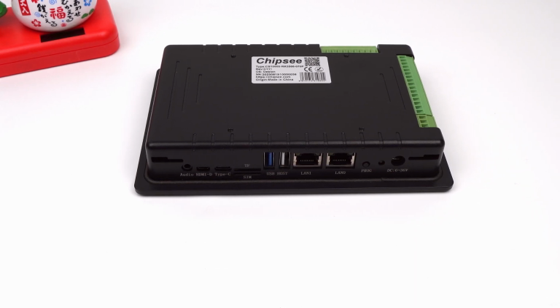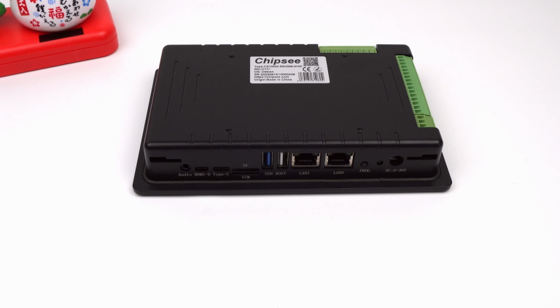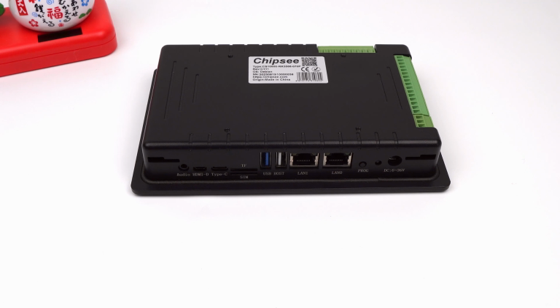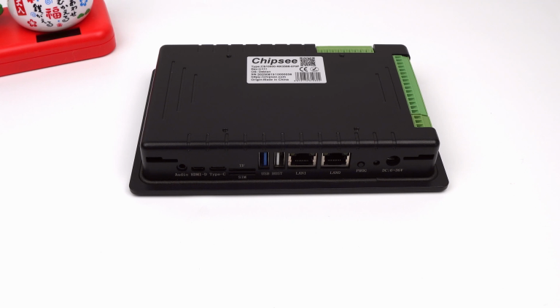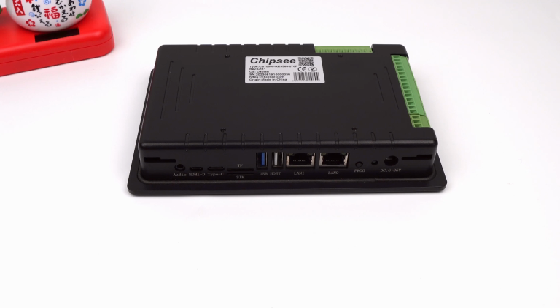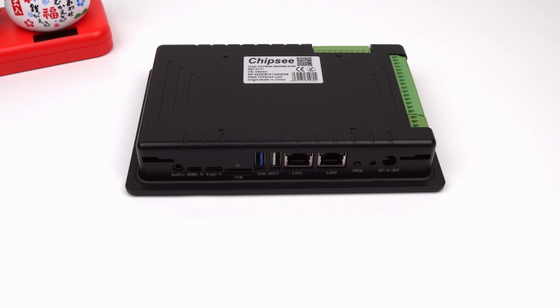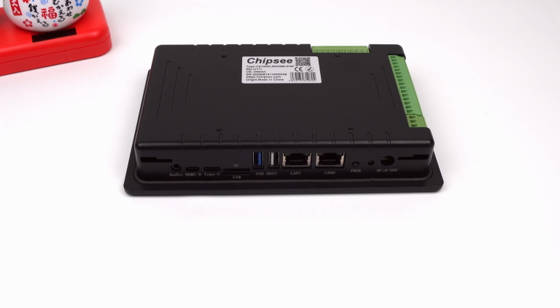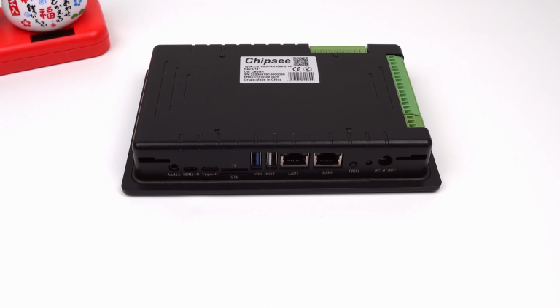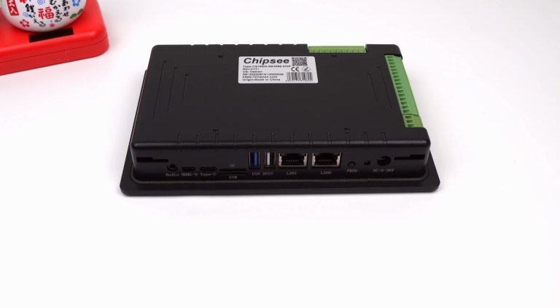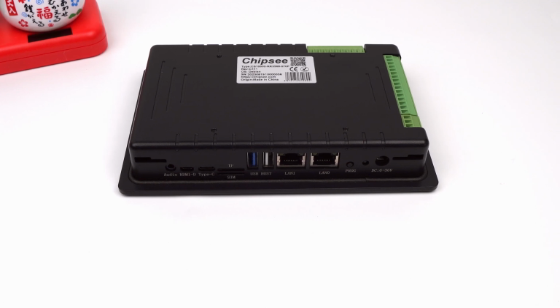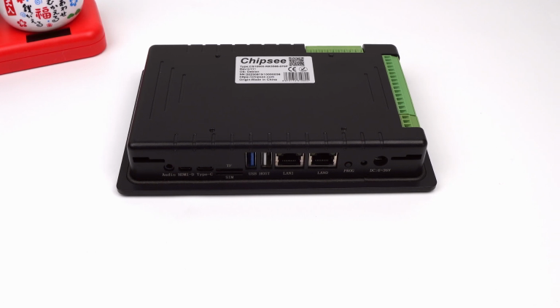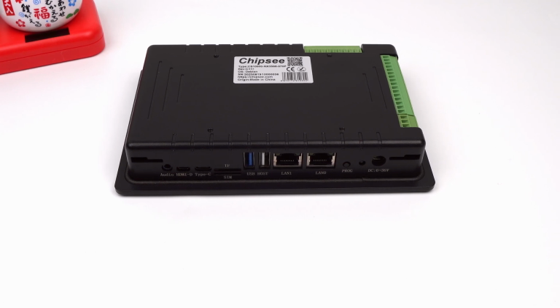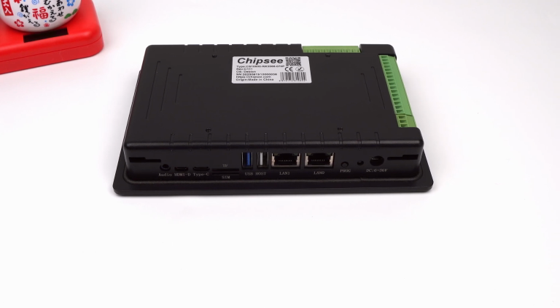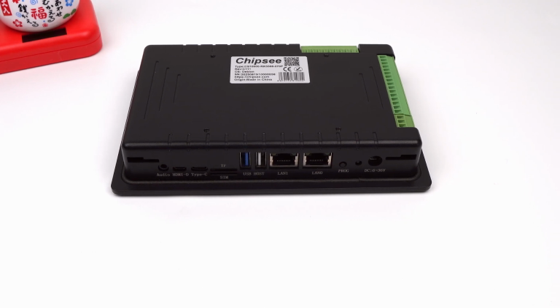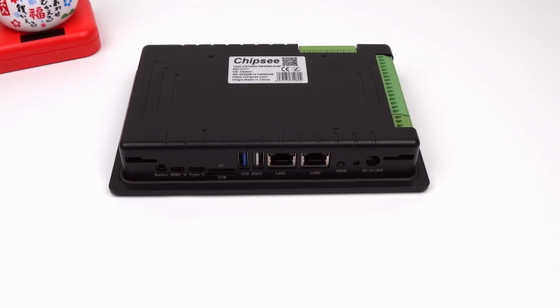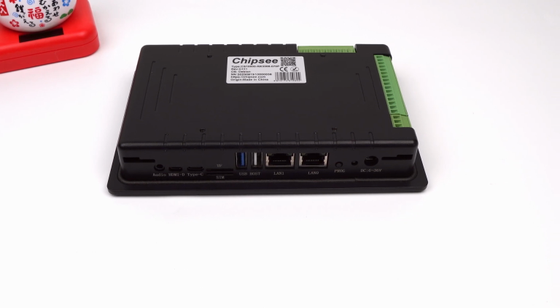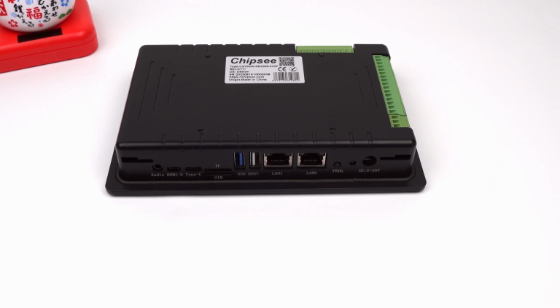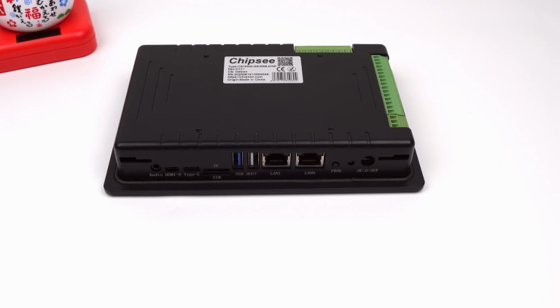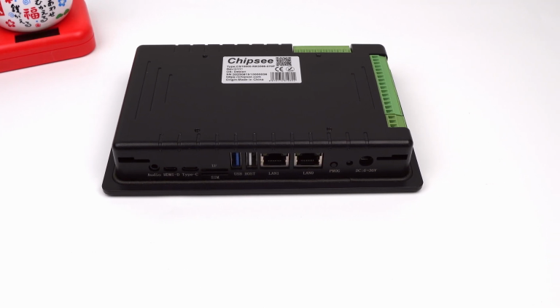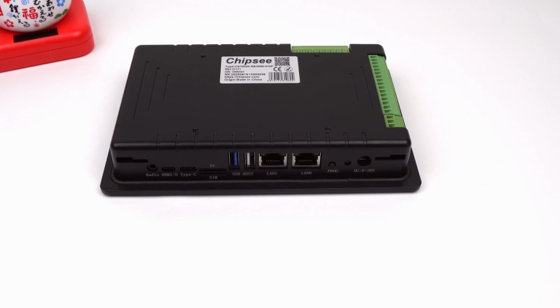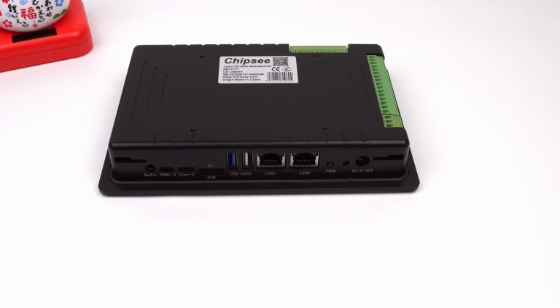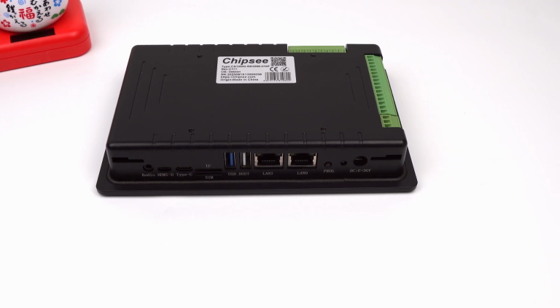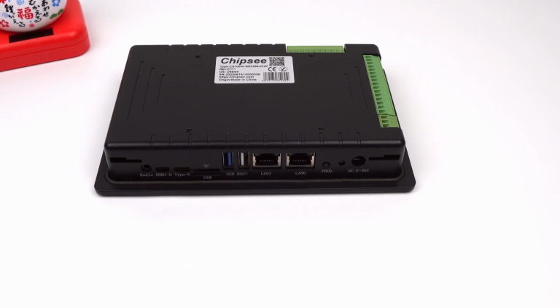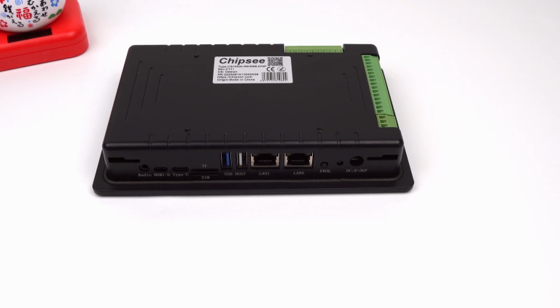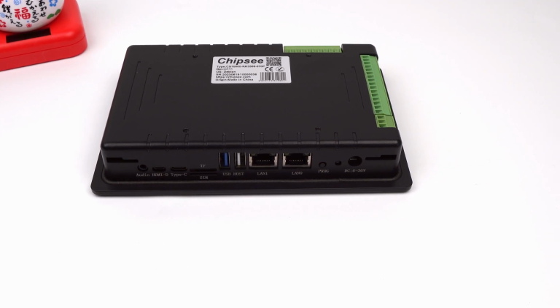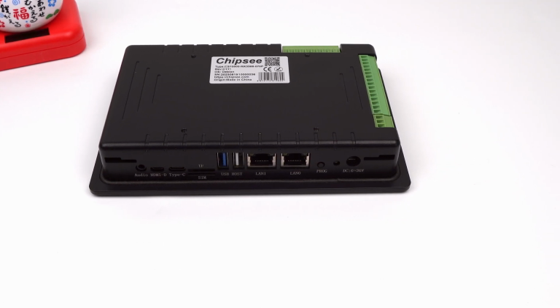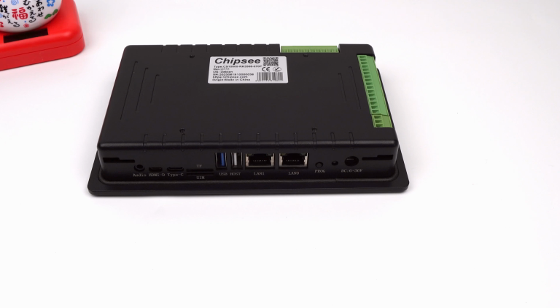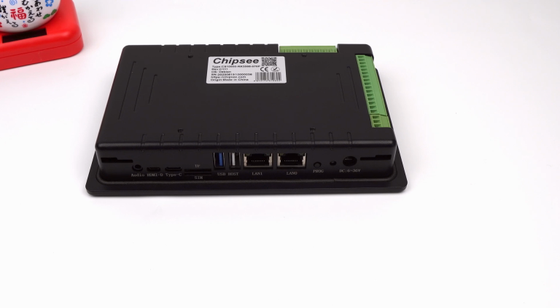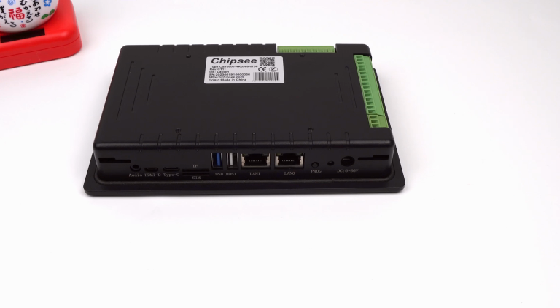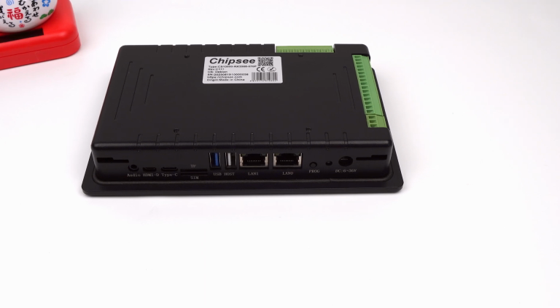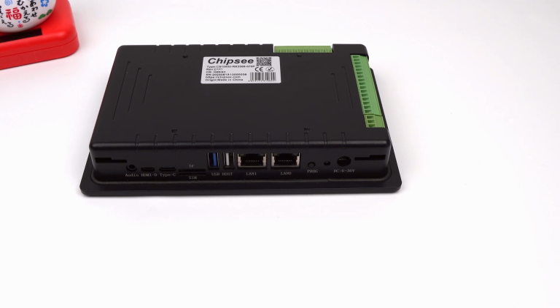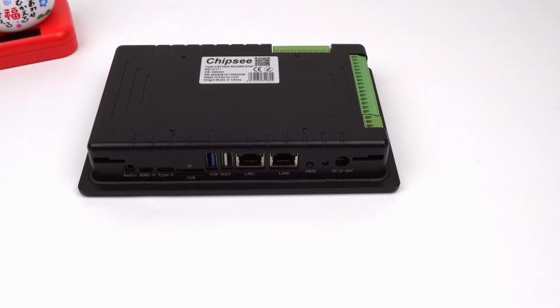The USB Type-C port and the recovery button can help you flash another operating system to this device.